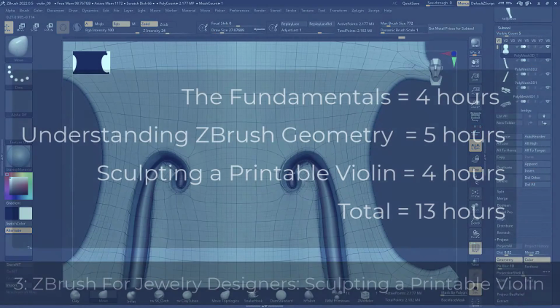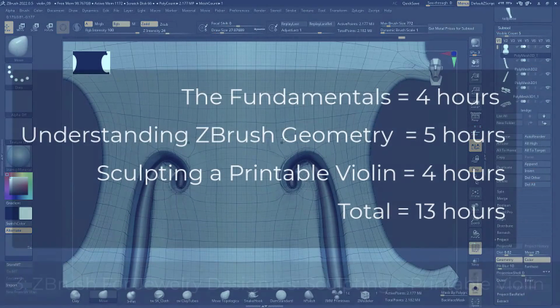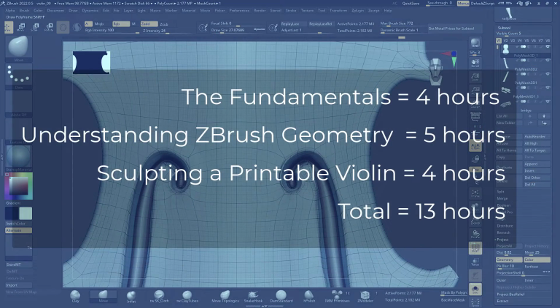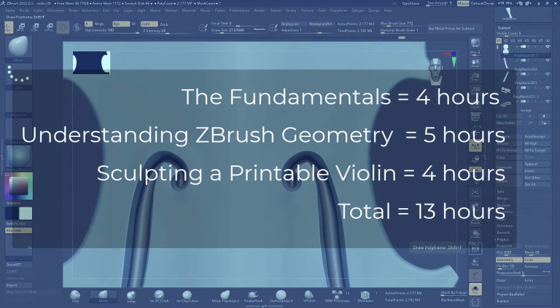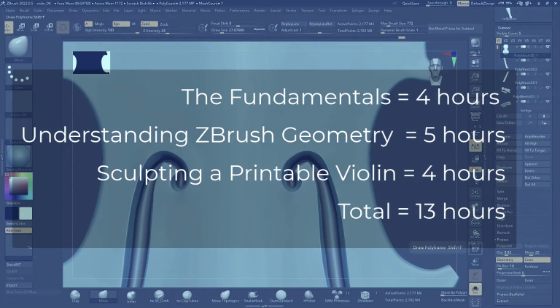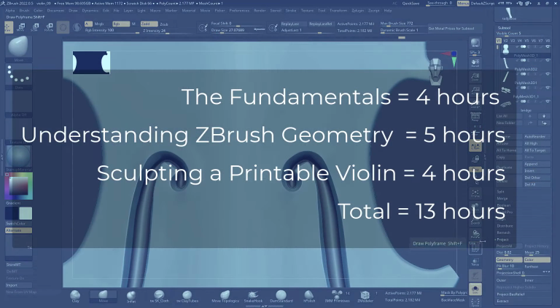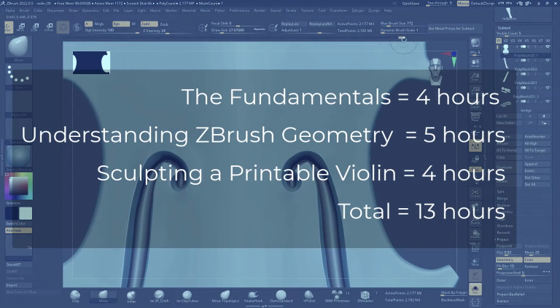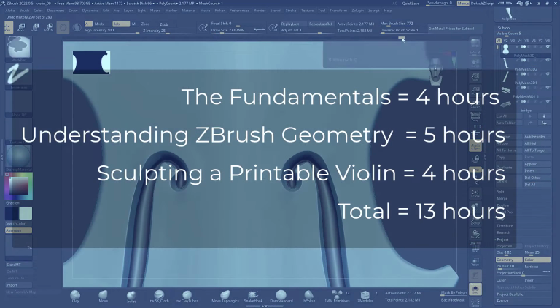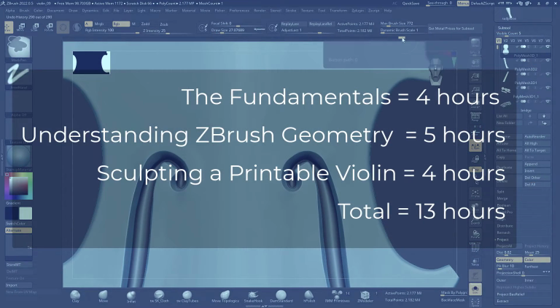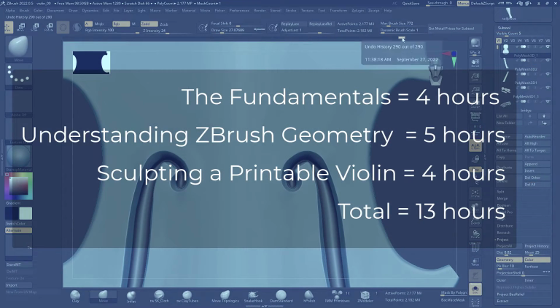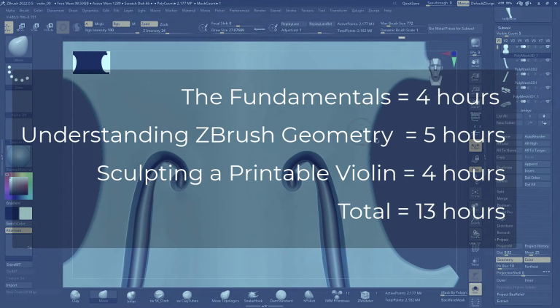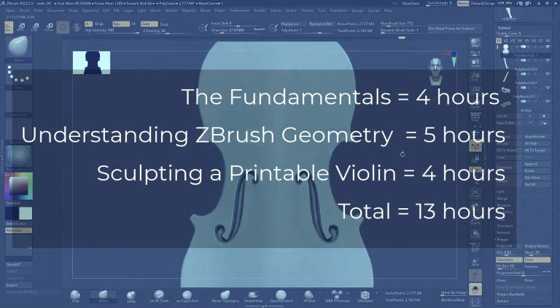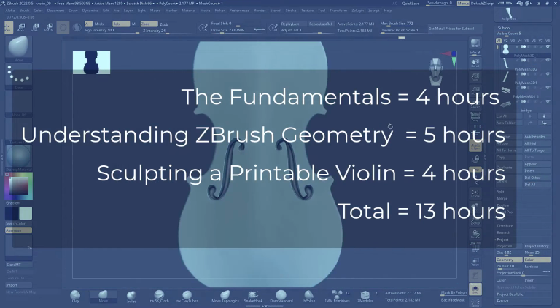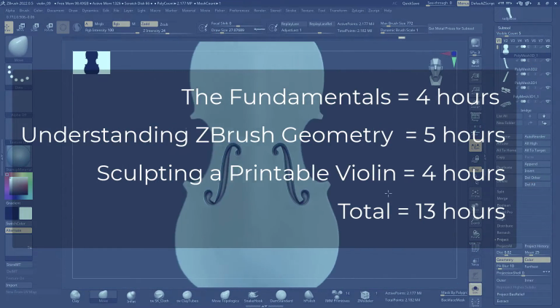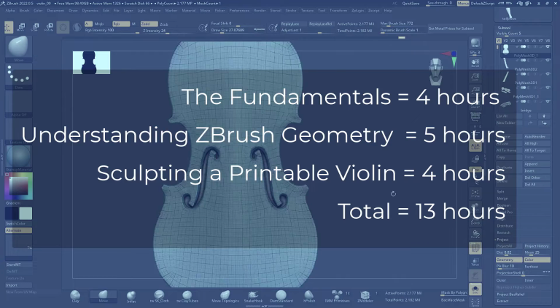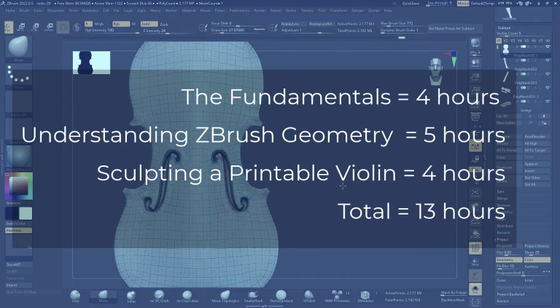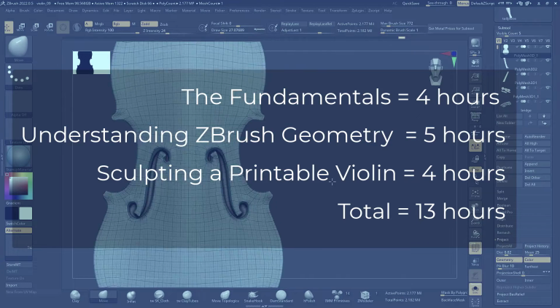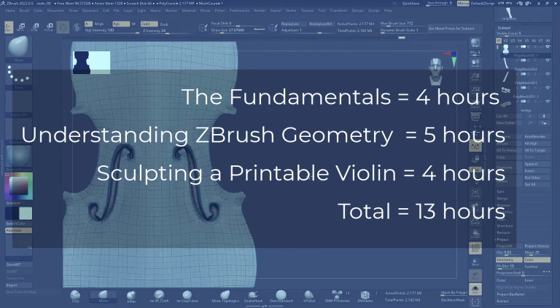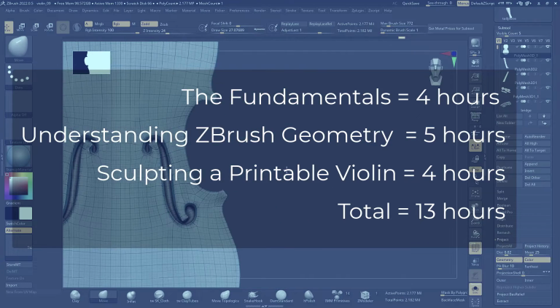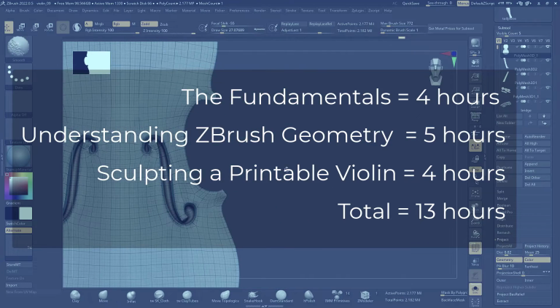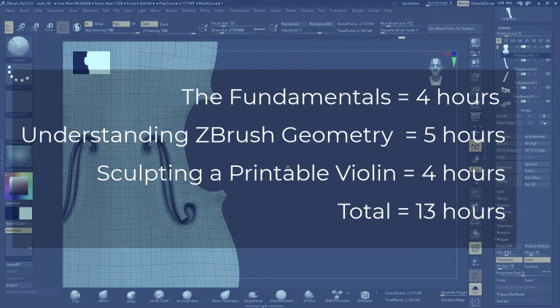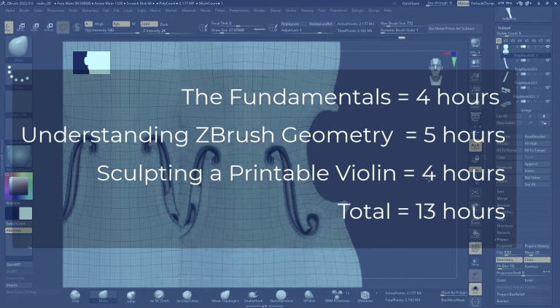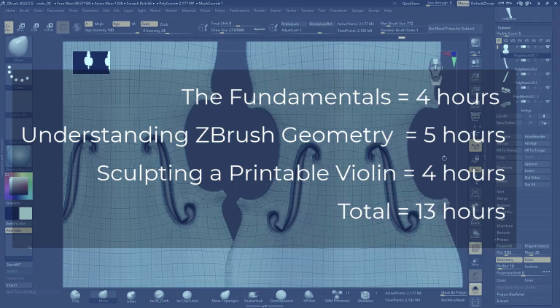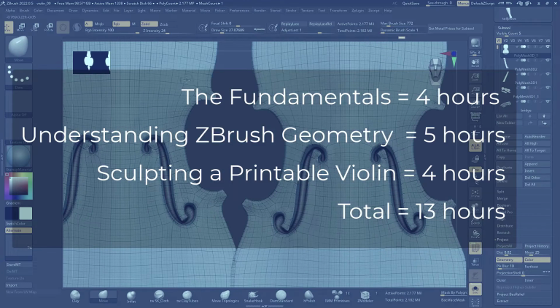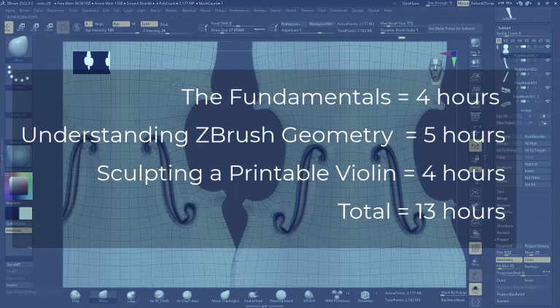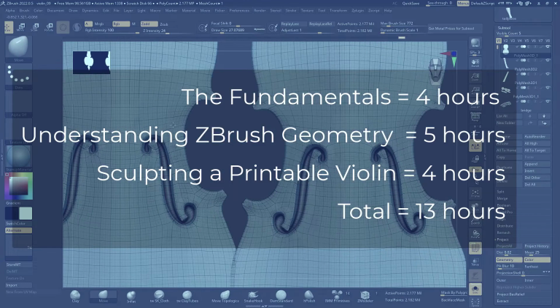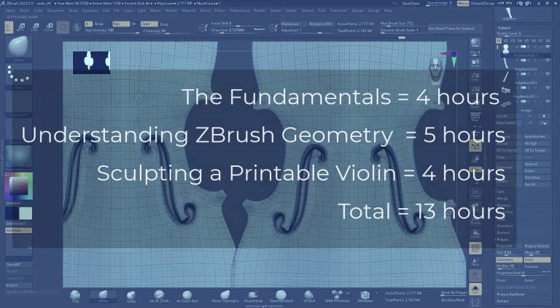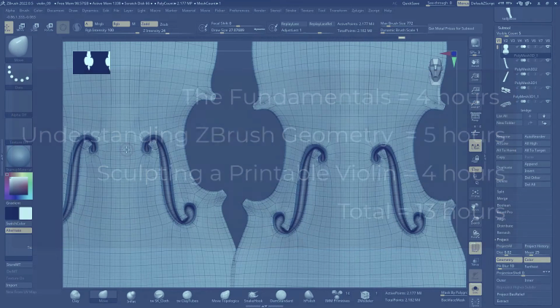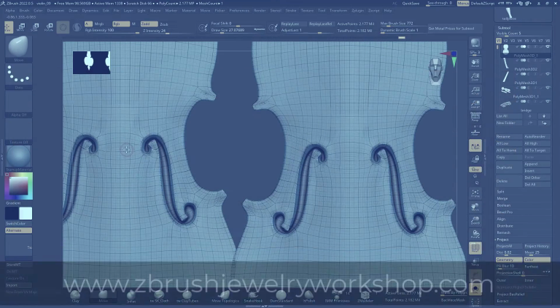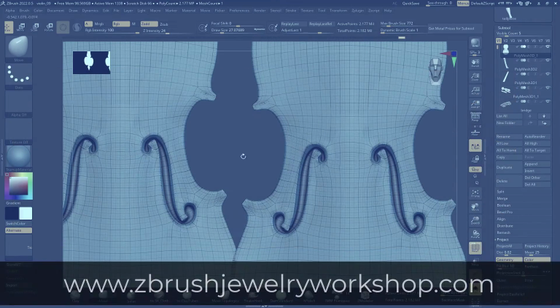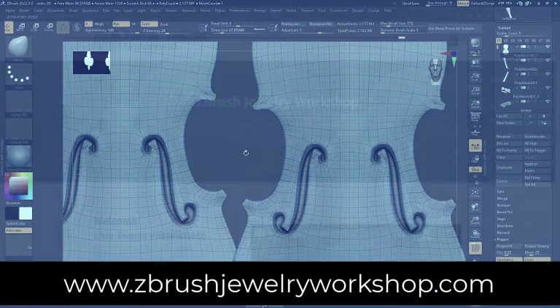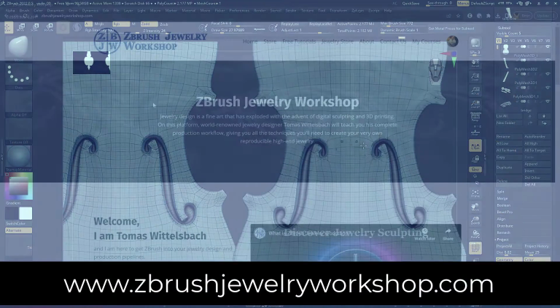All three courses together is a total of 13 hours of training. Each lecture averages 15 to 18 minutes.